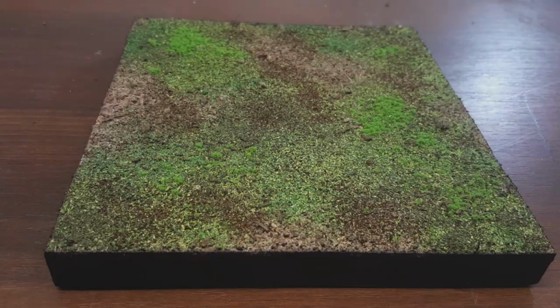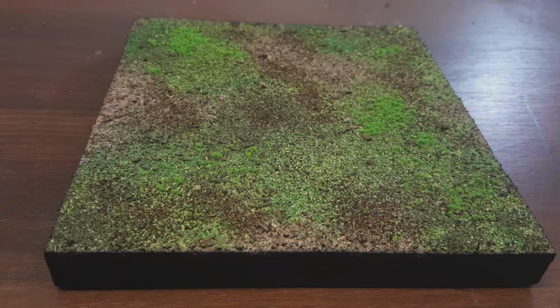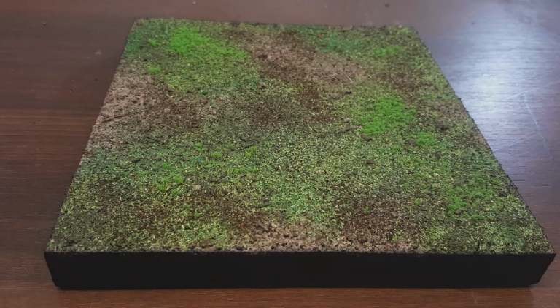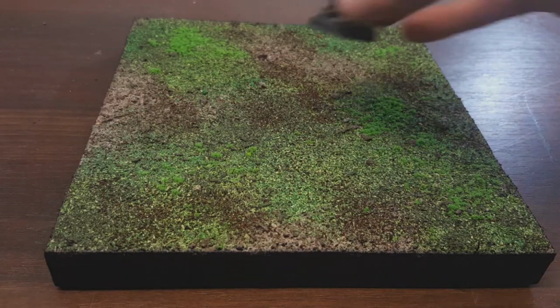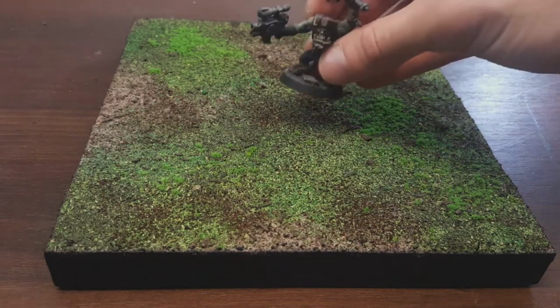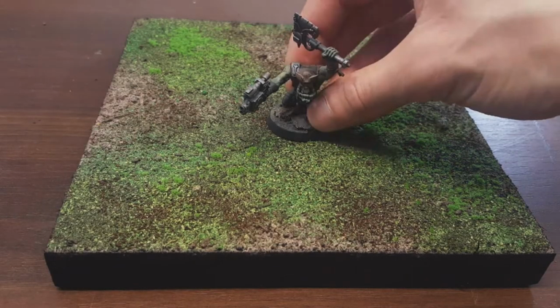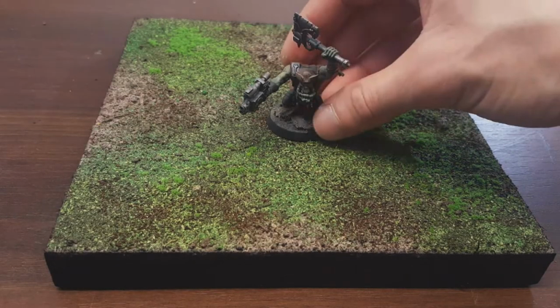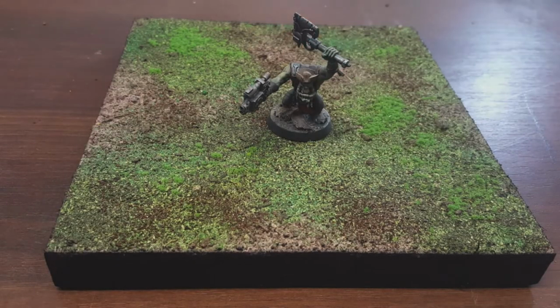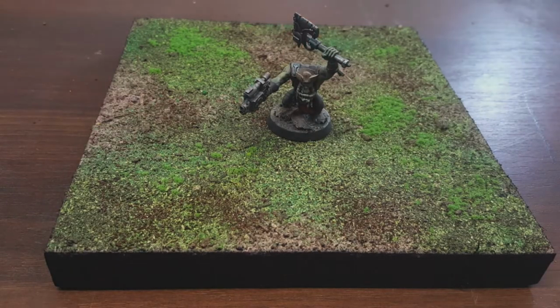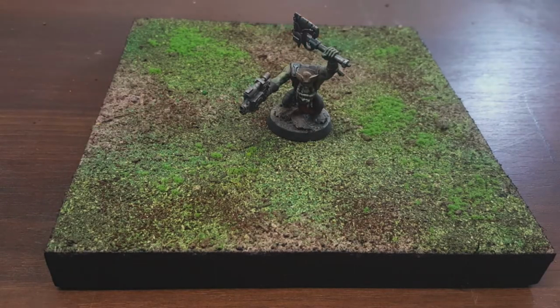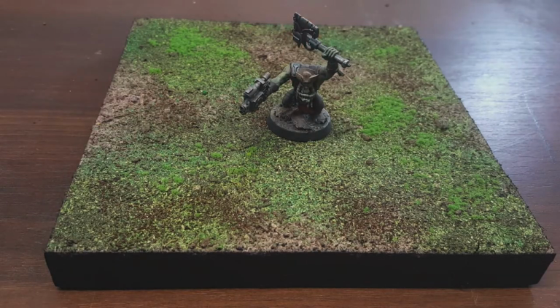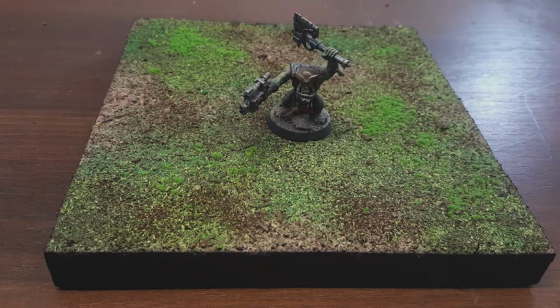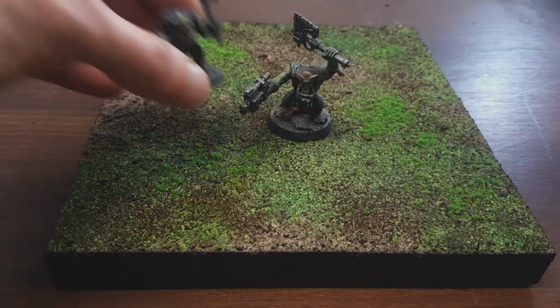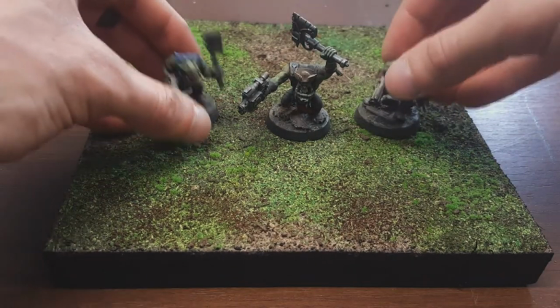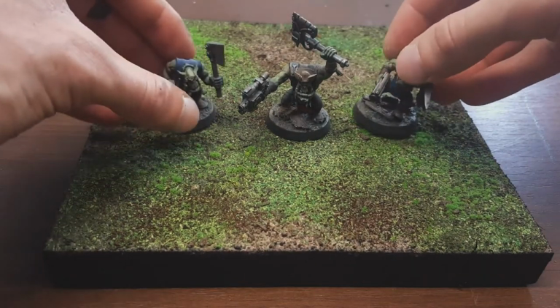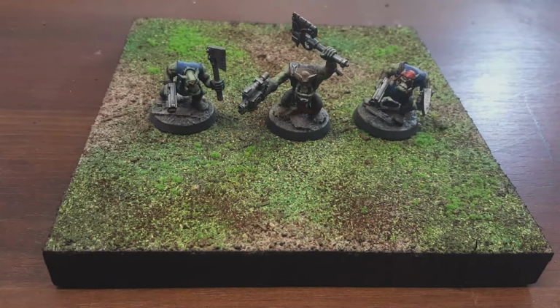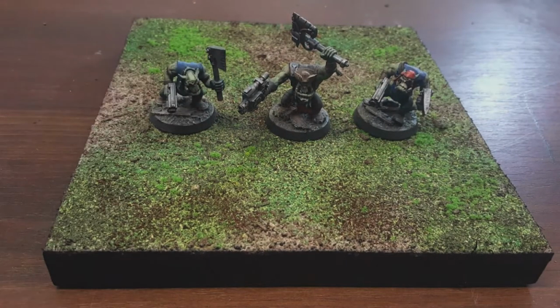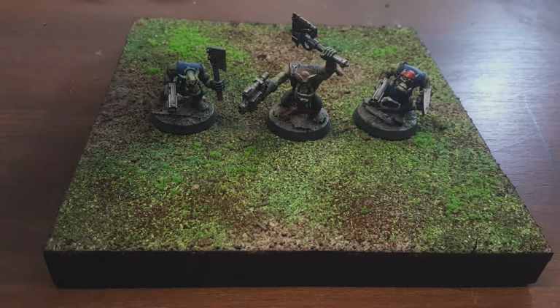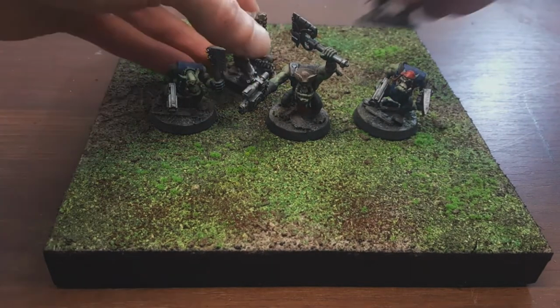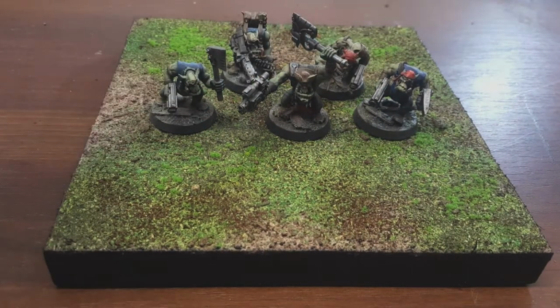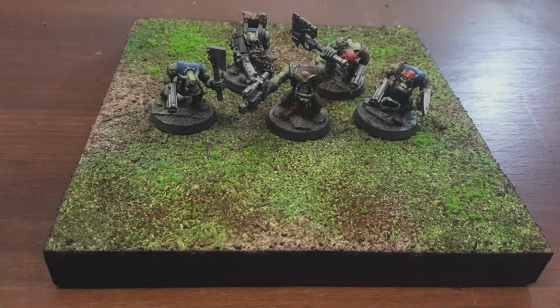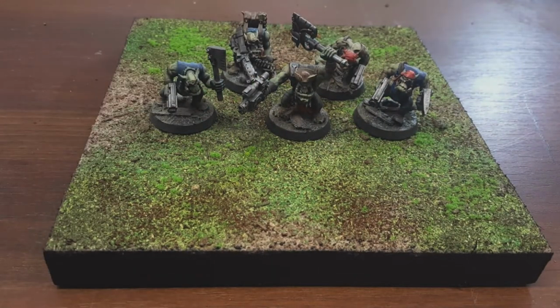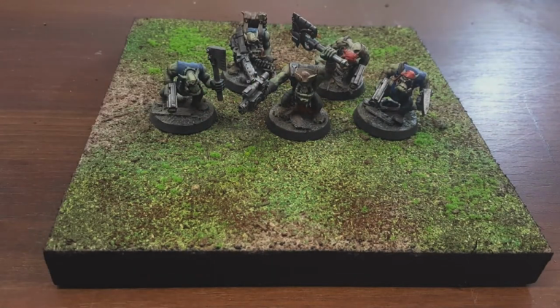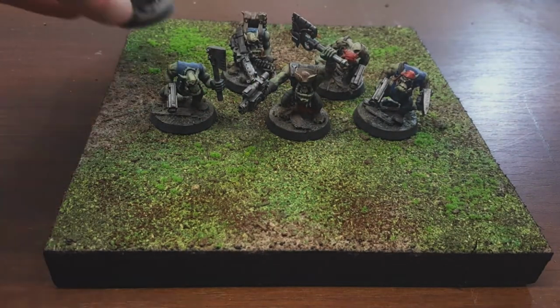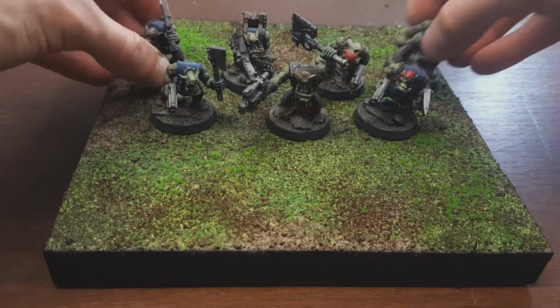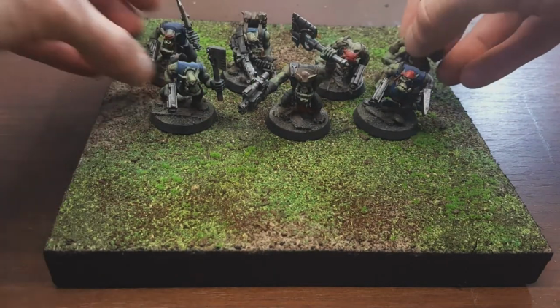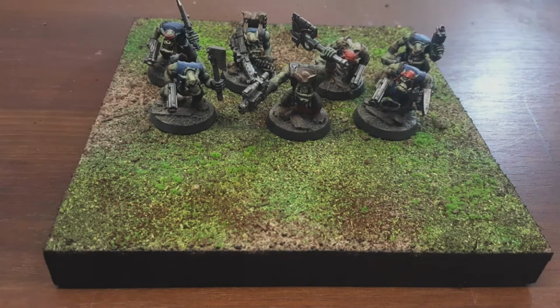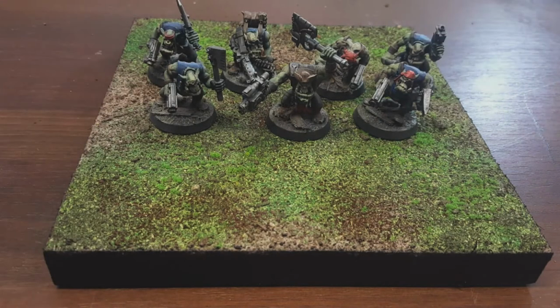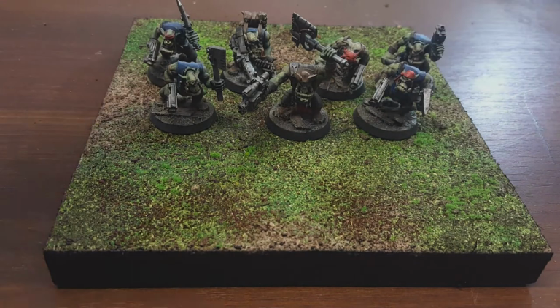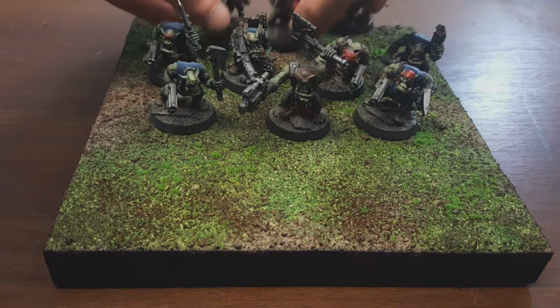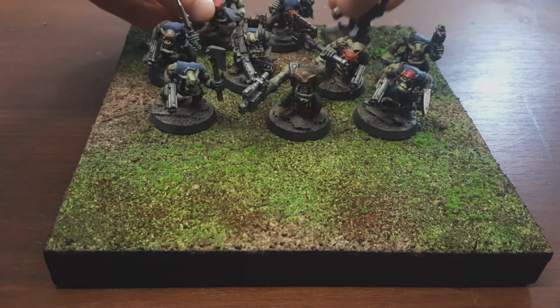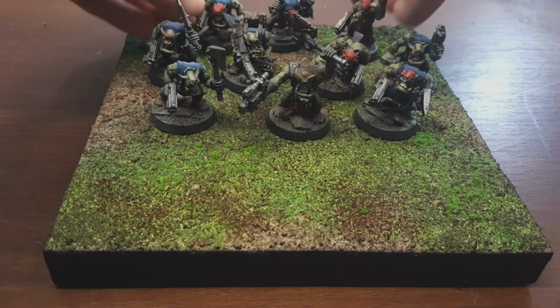And here's another display board — this time for my Freebooters, Pirate Orcs.